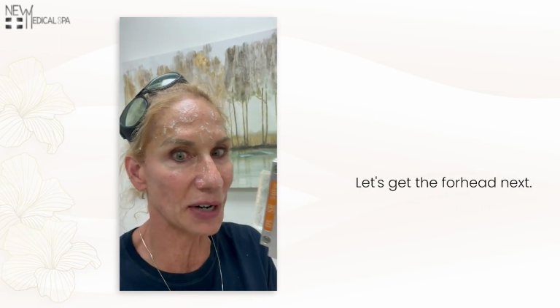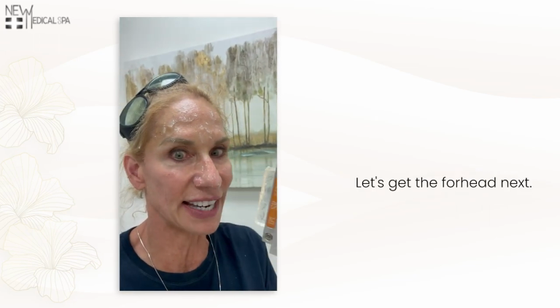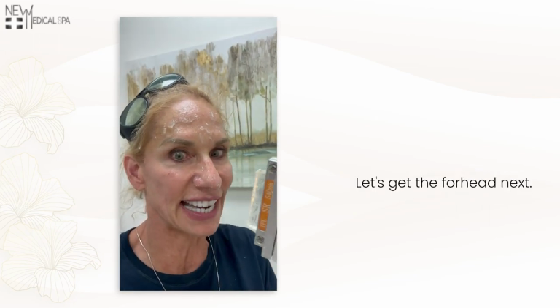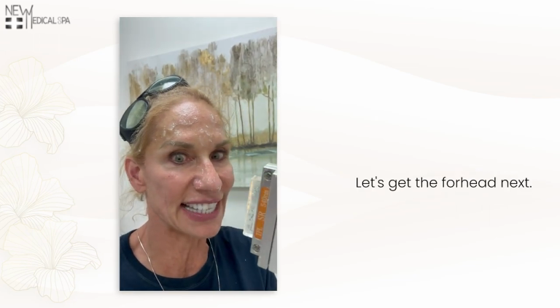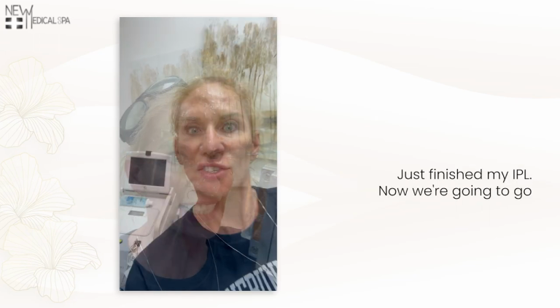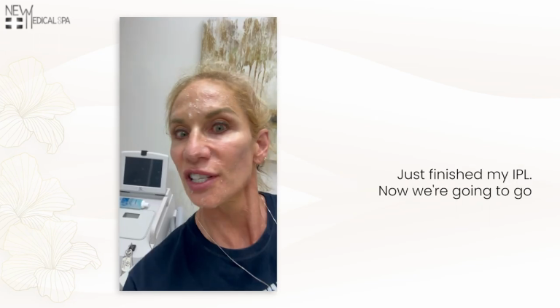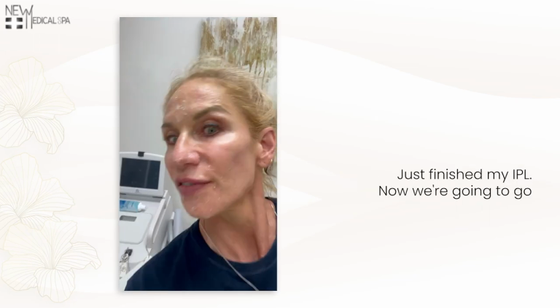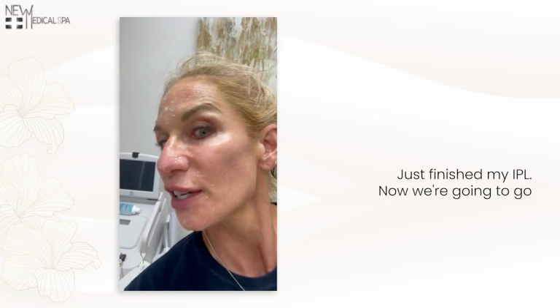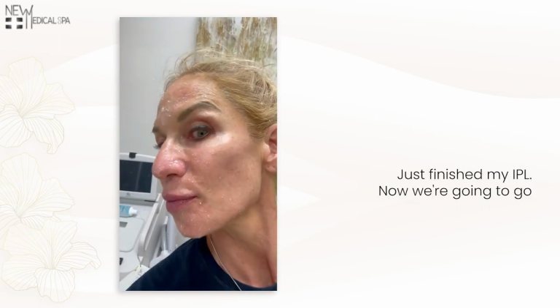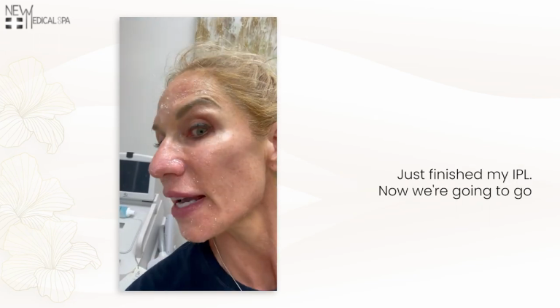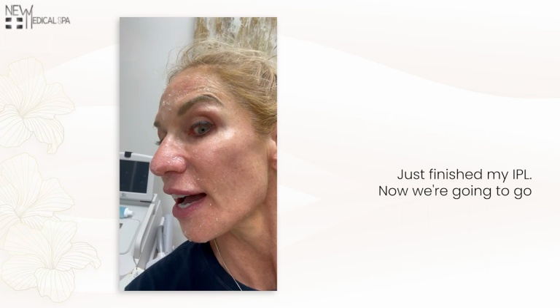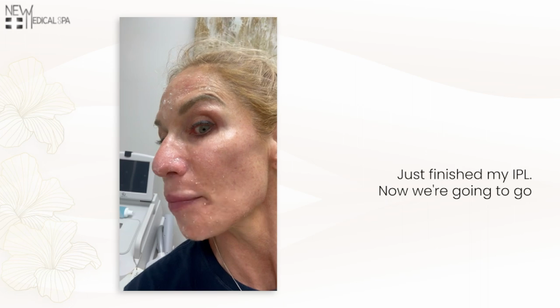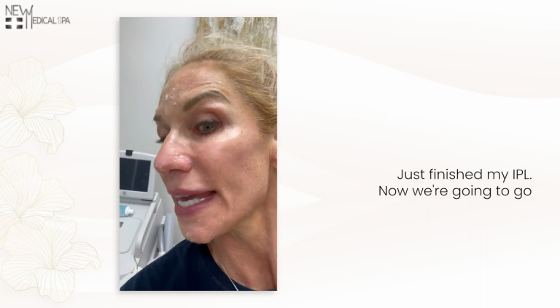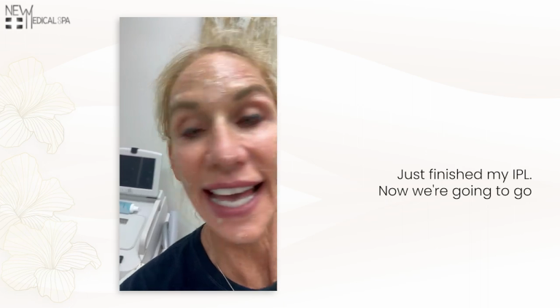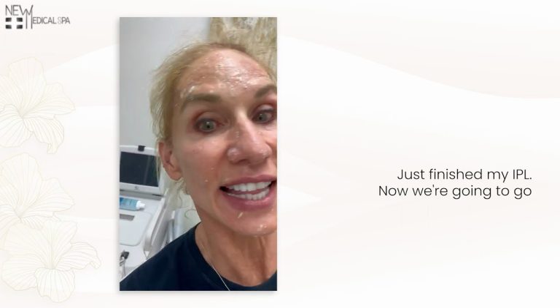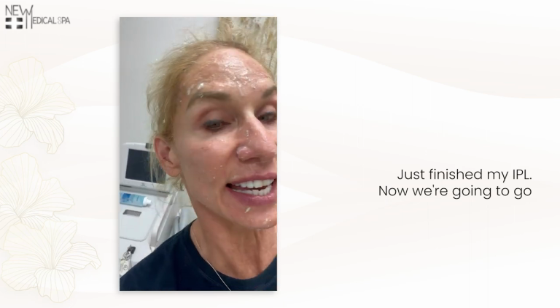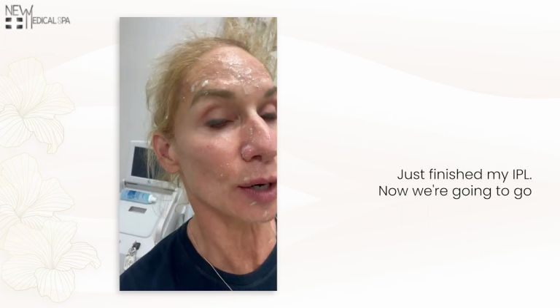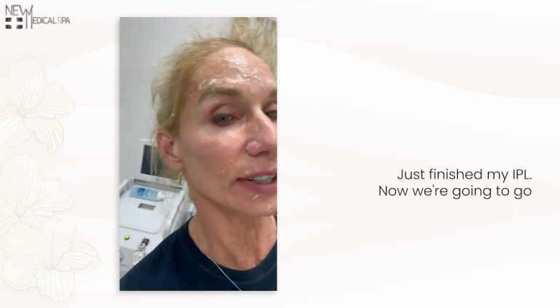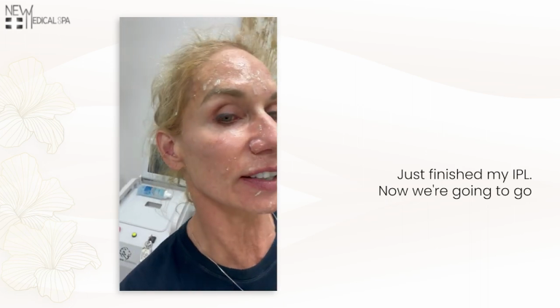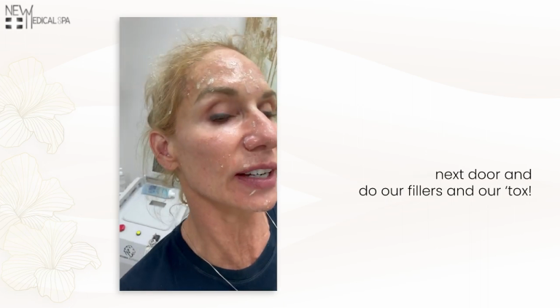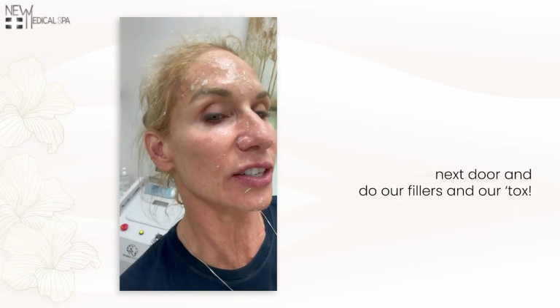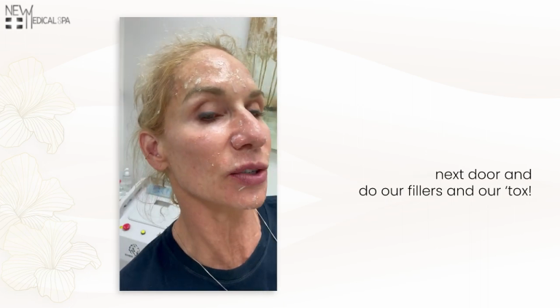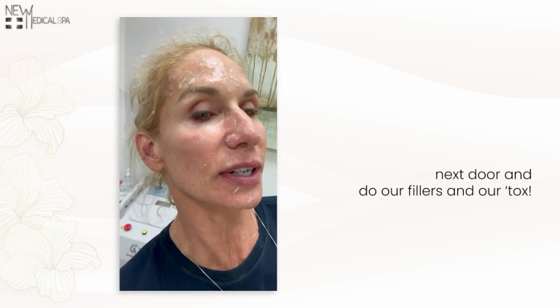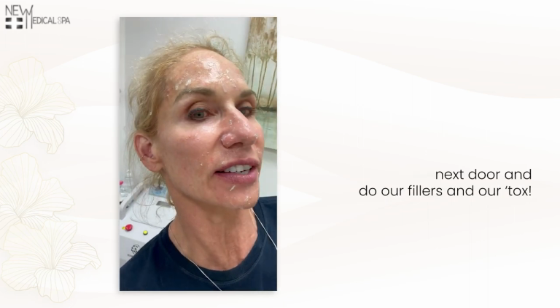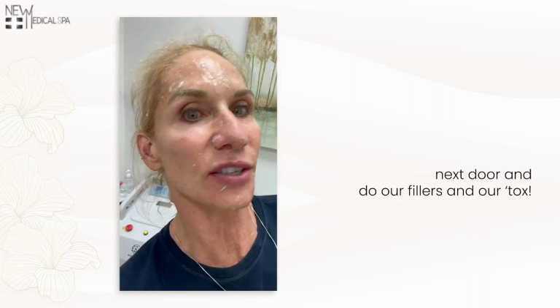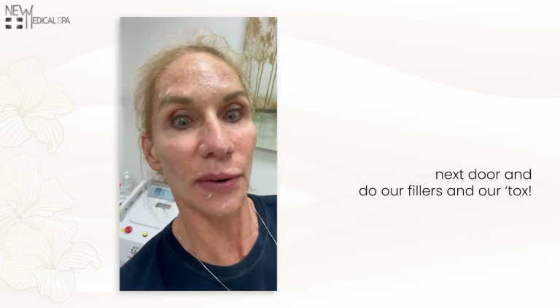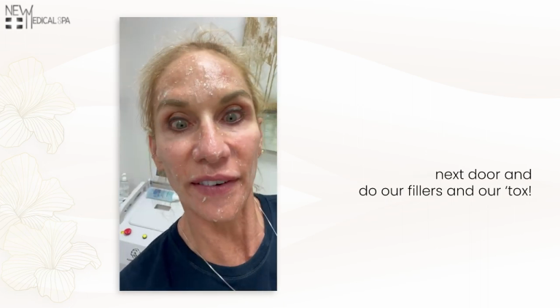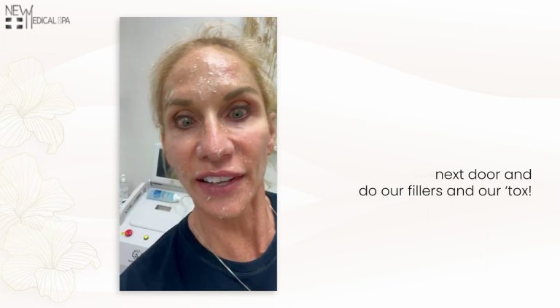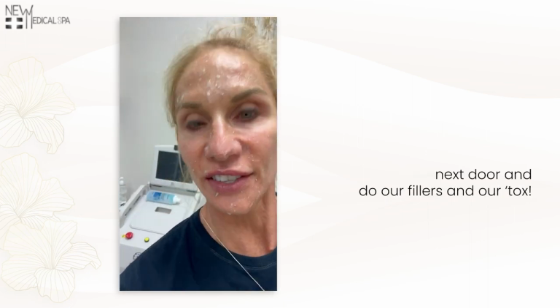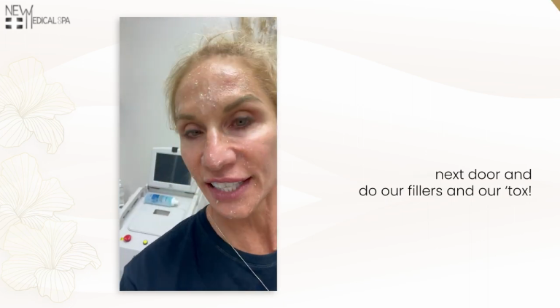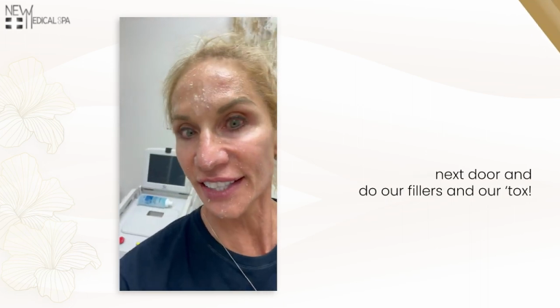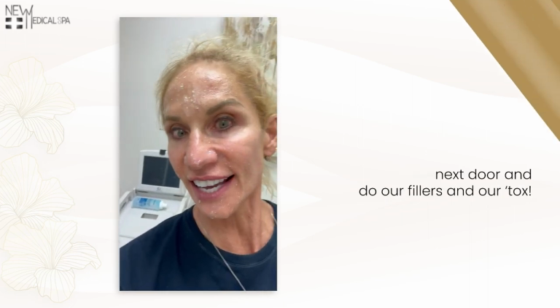They're going to turn brown and flake off. Let's get the forehead next. Just finished my IPL. Now we're going to go next door and do our fillers and our tops.